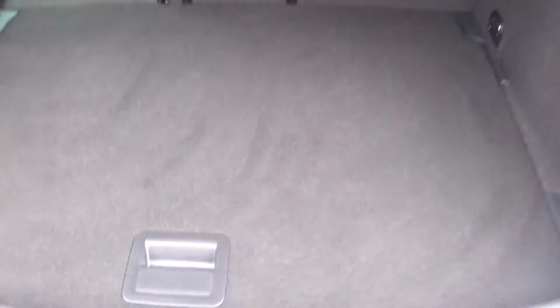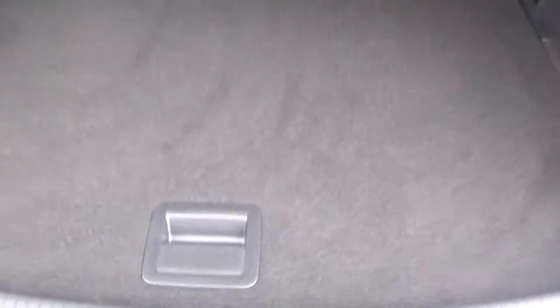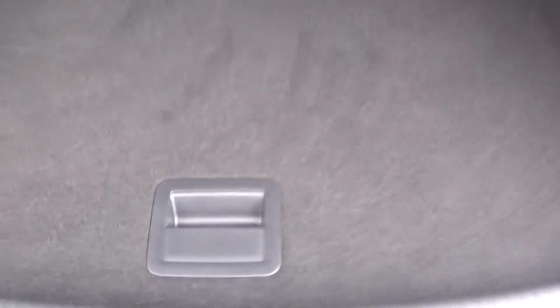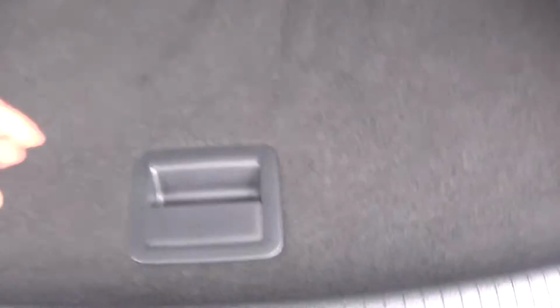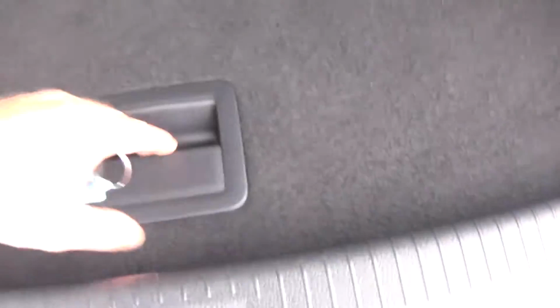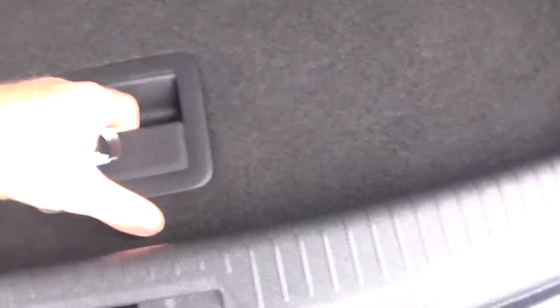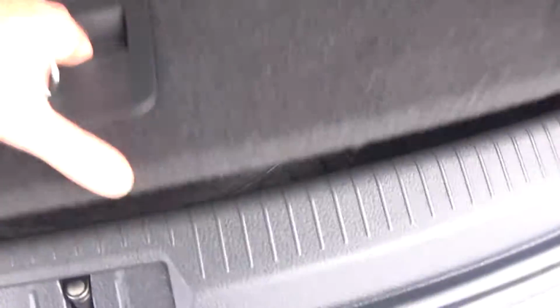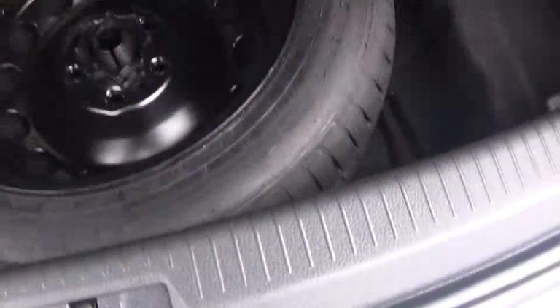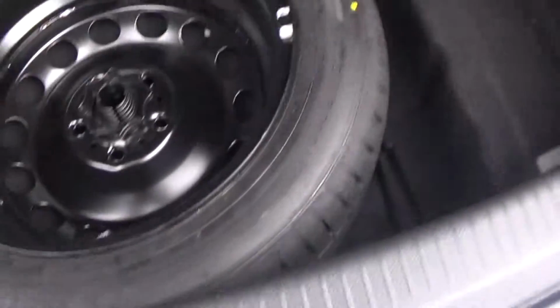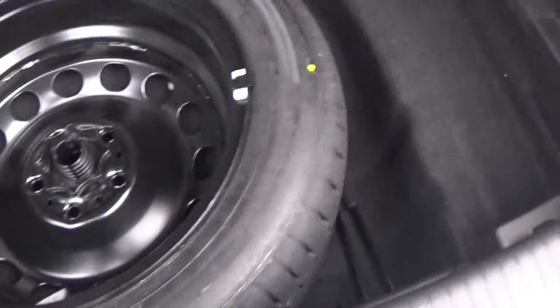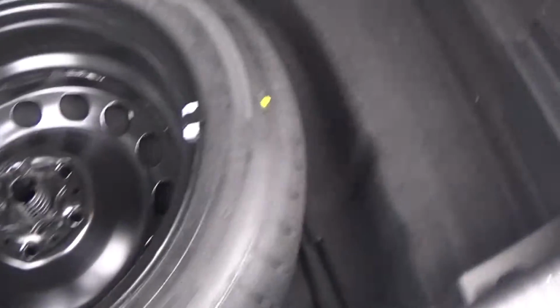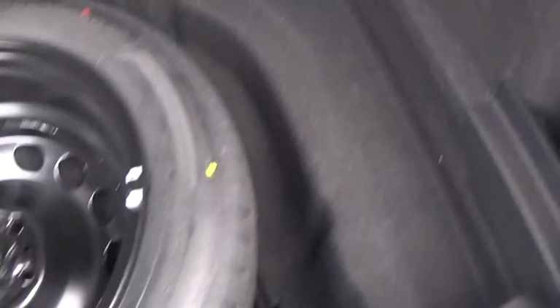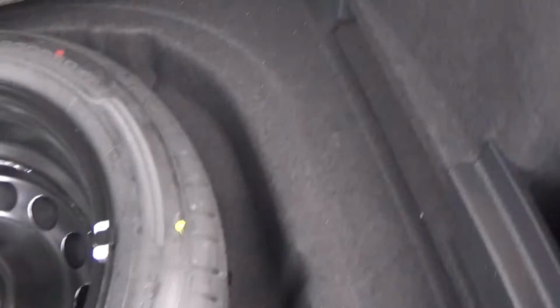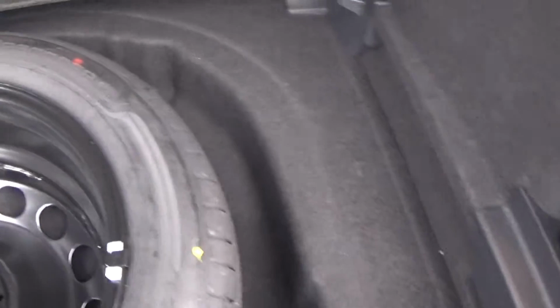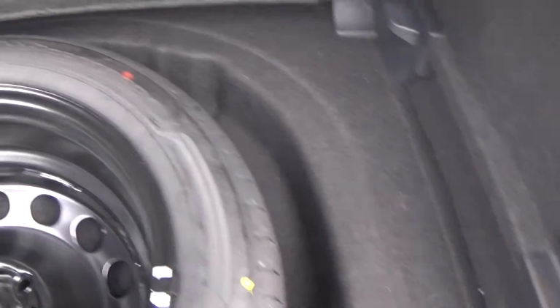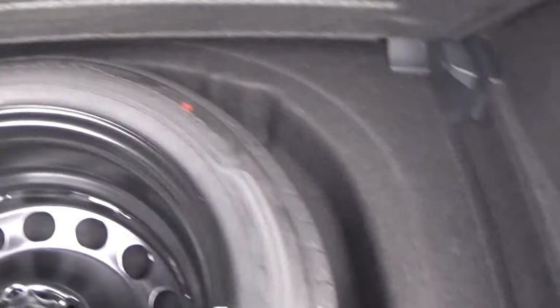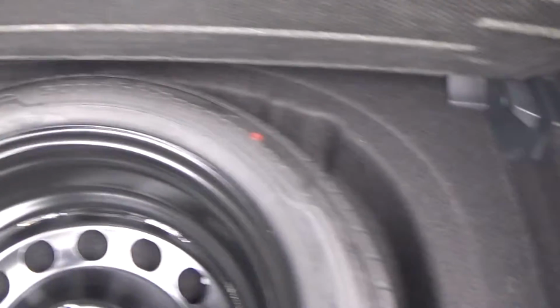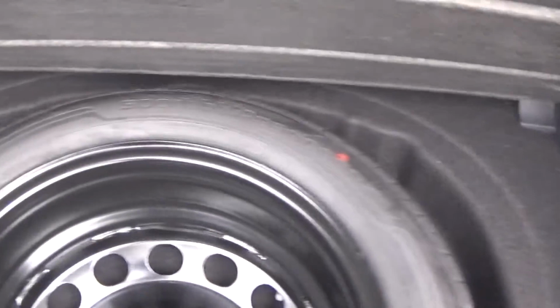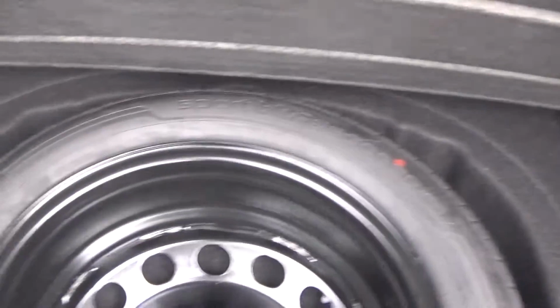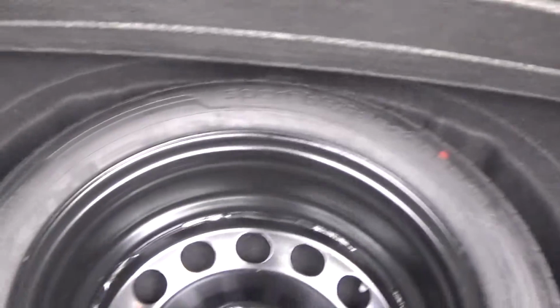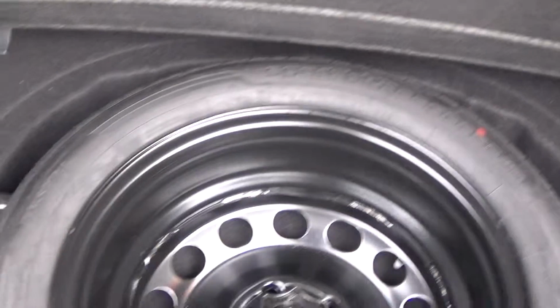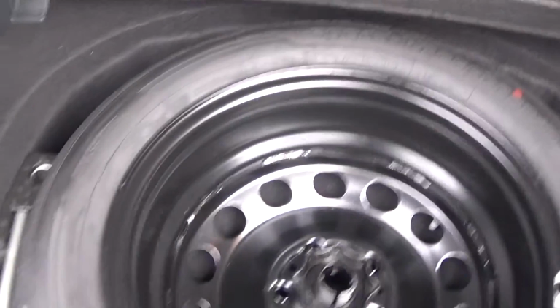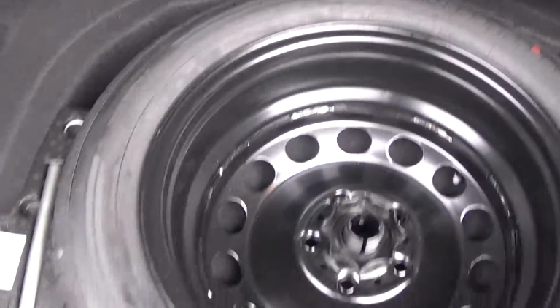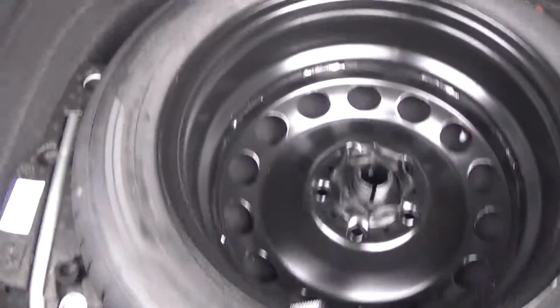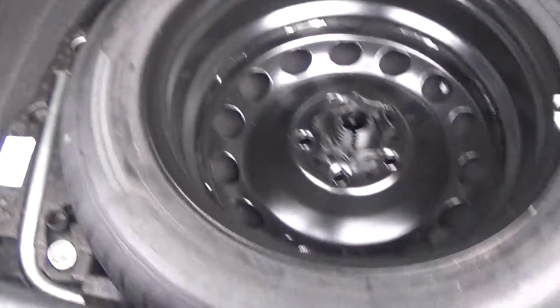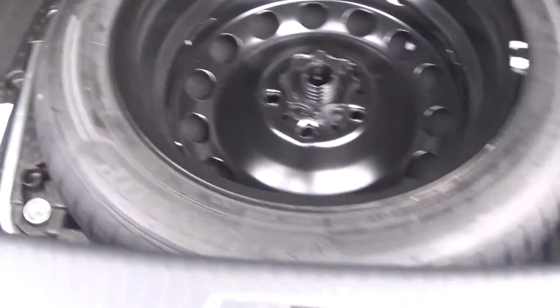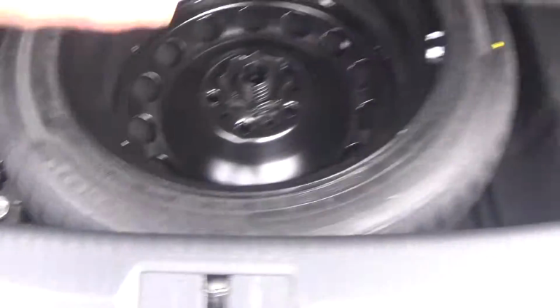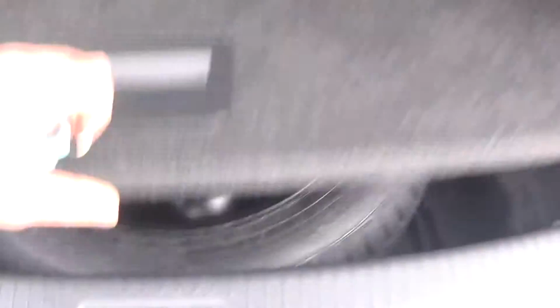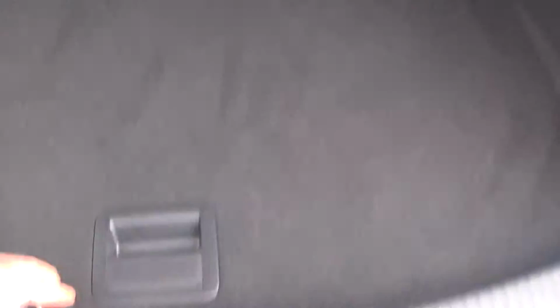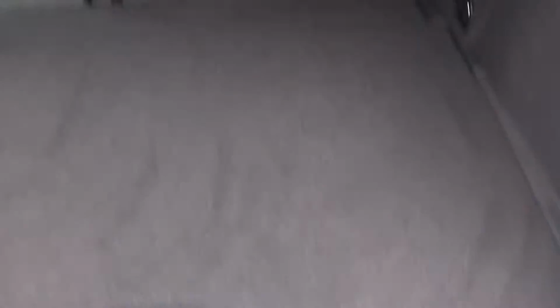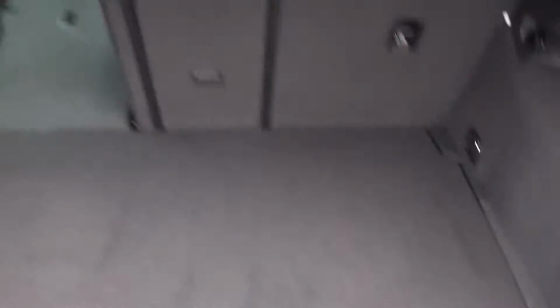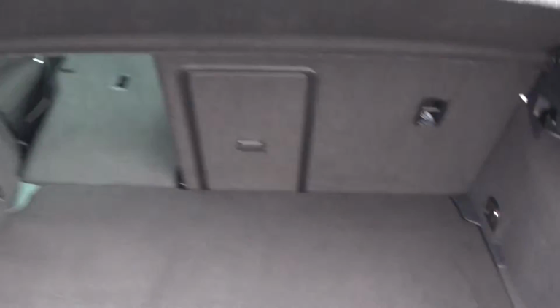Popping the lid open here, tucked away we have the full-size spare wheel should you need it.